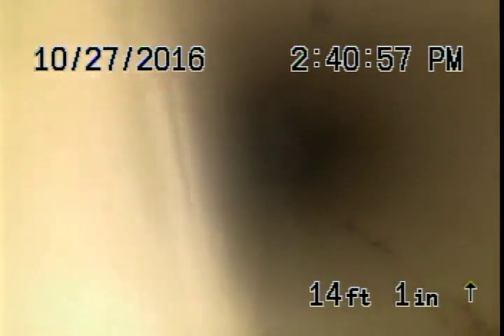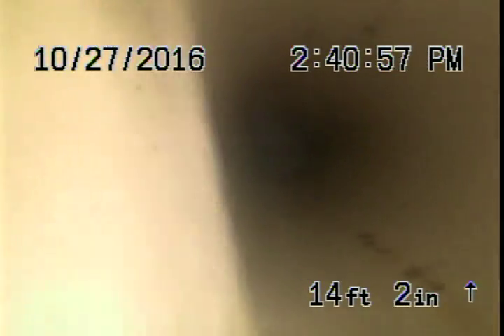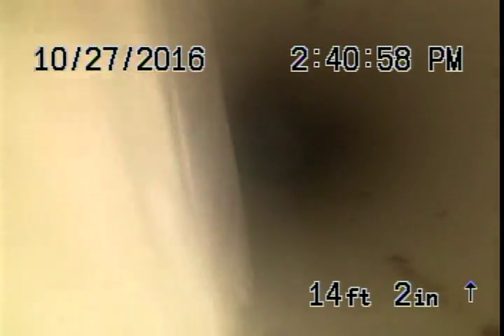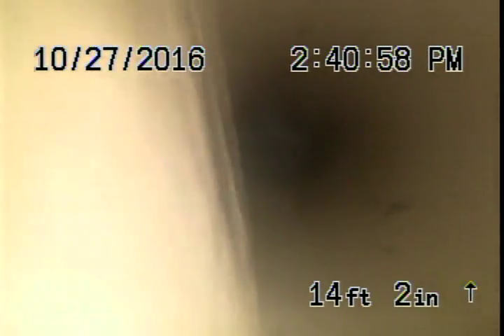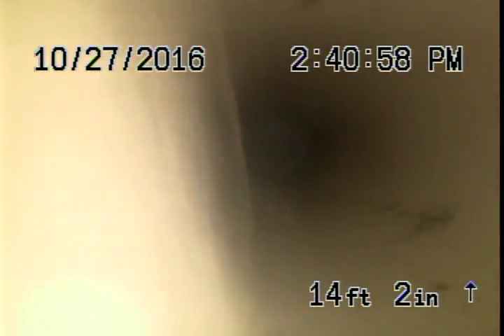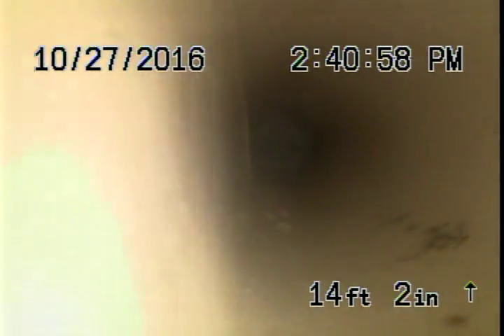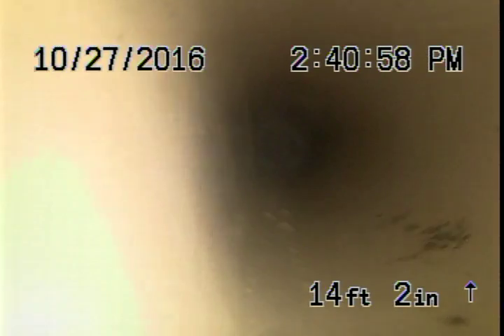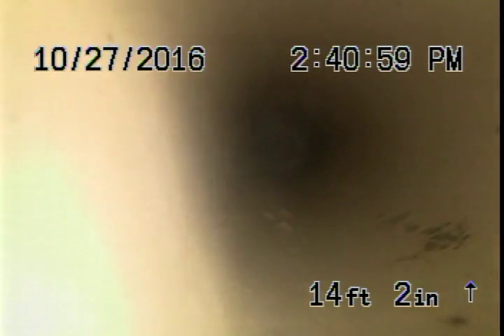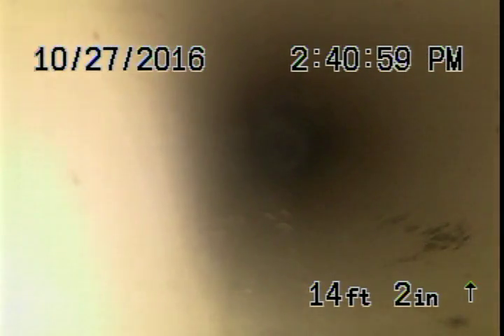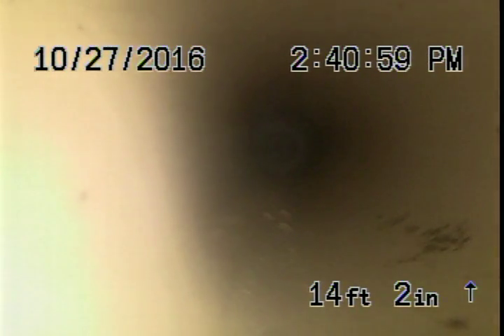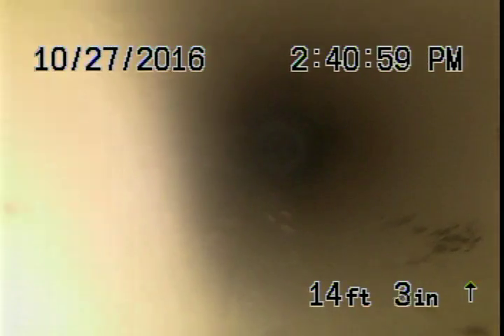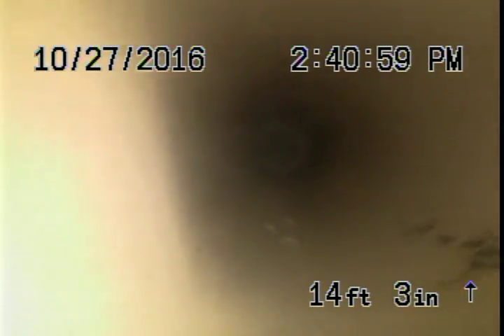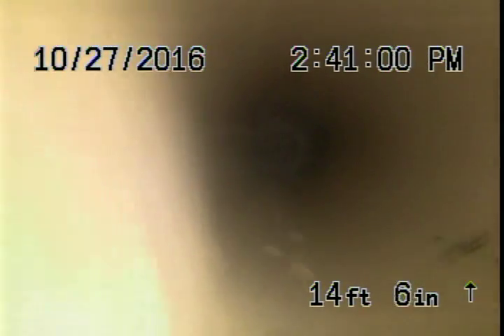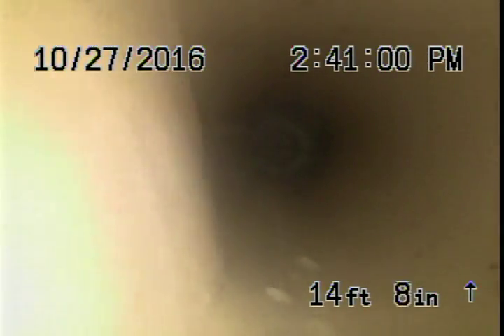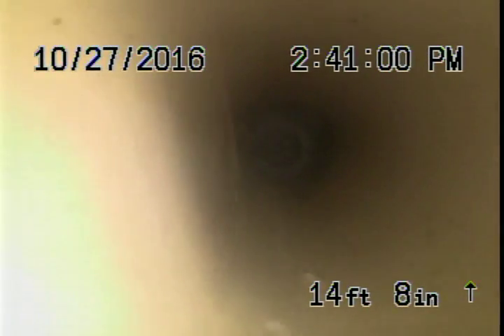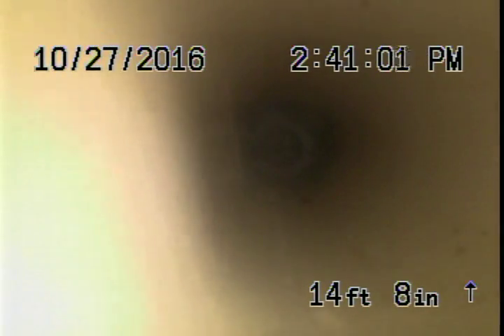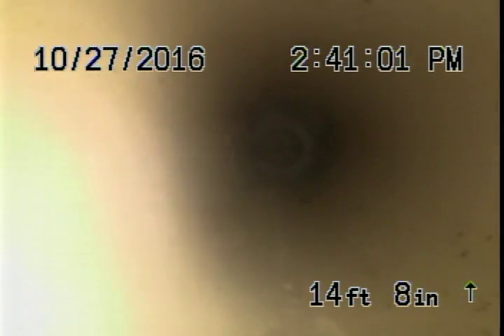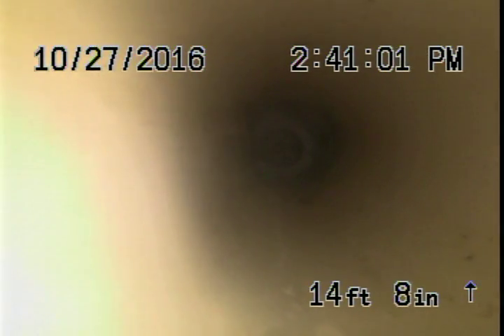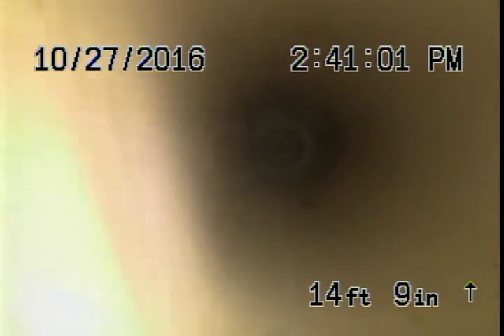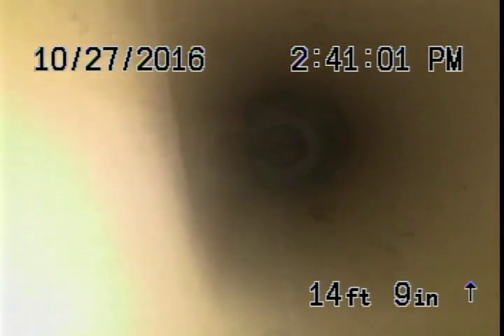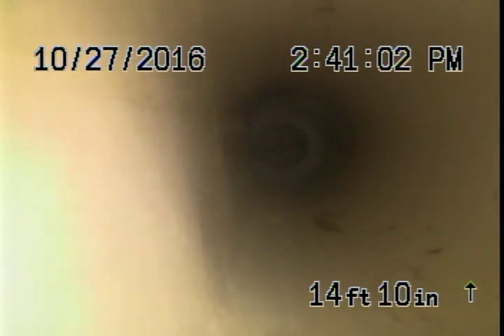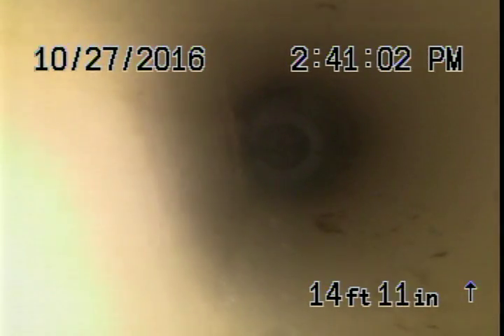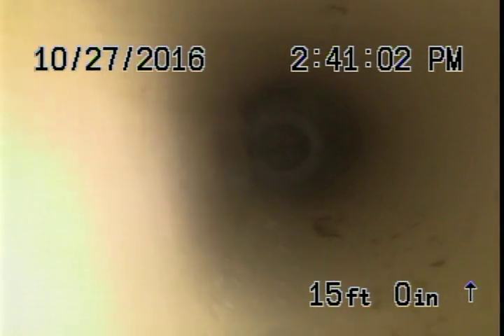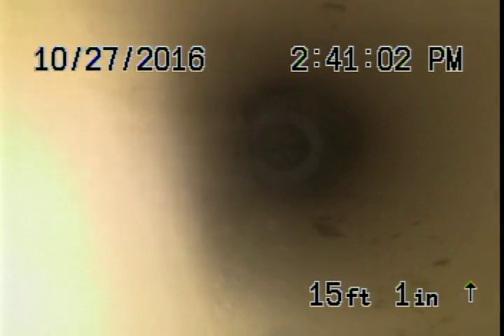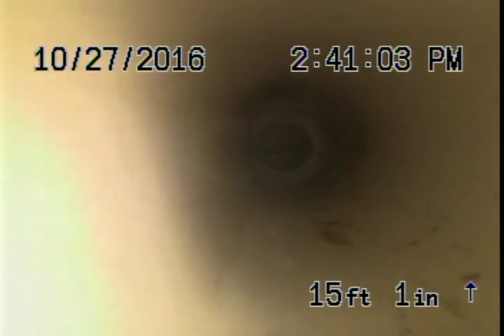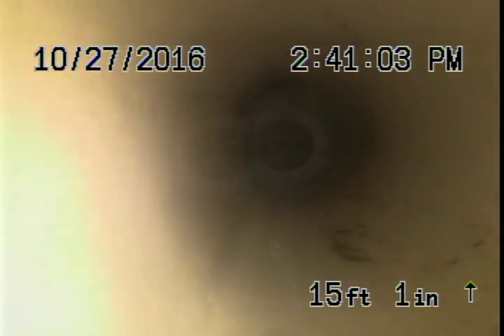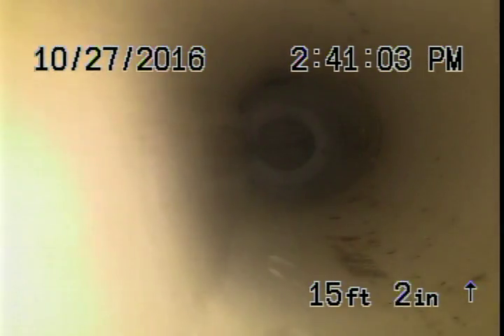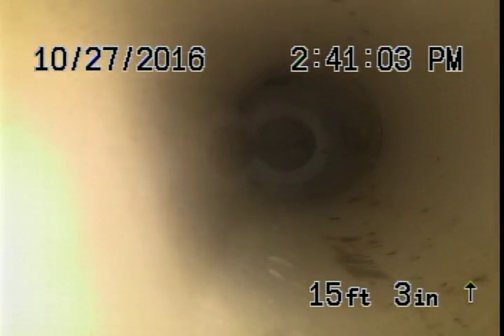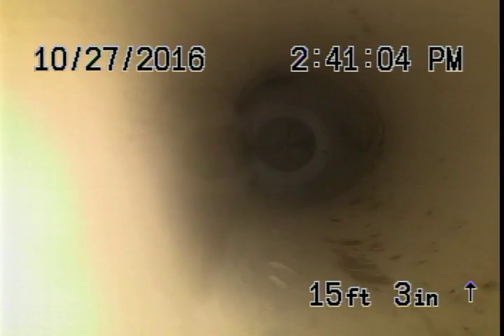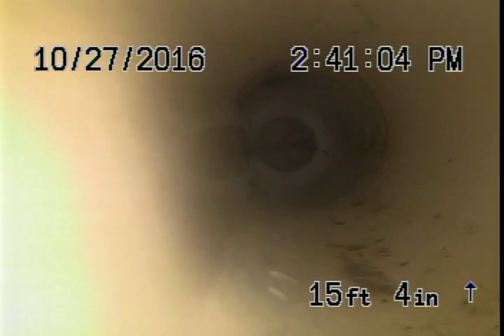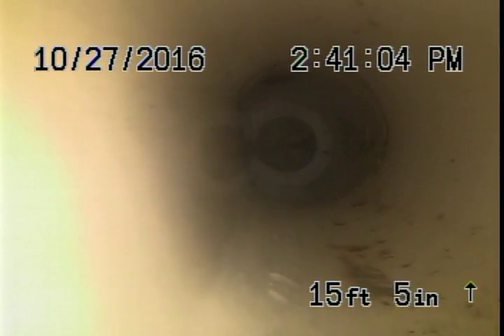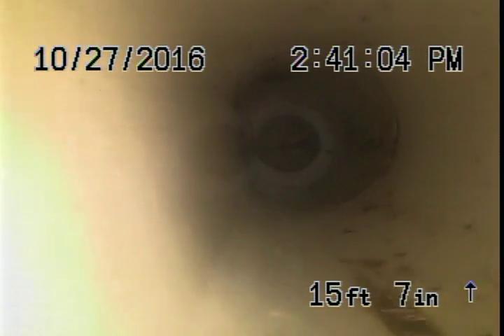This is right where the two blockages were, at 12 feet and 15 feet. I'm right at 15 feet now.